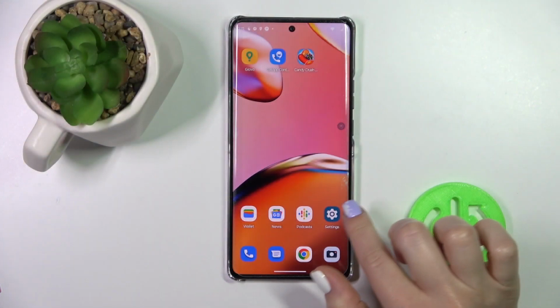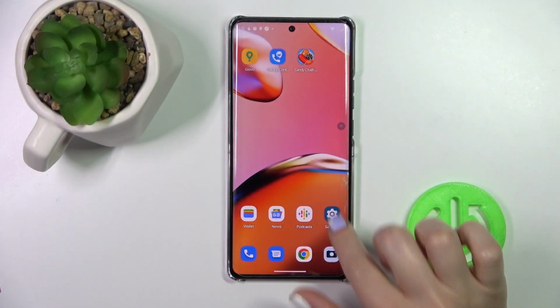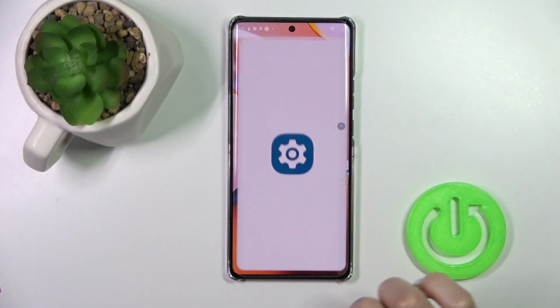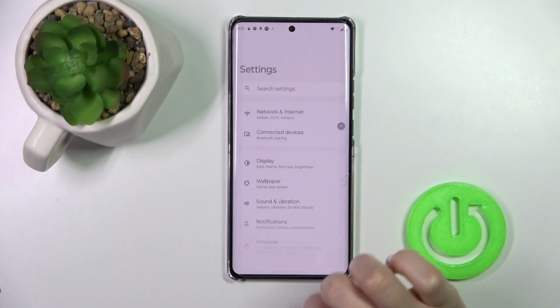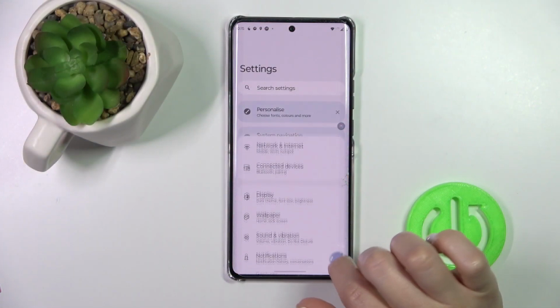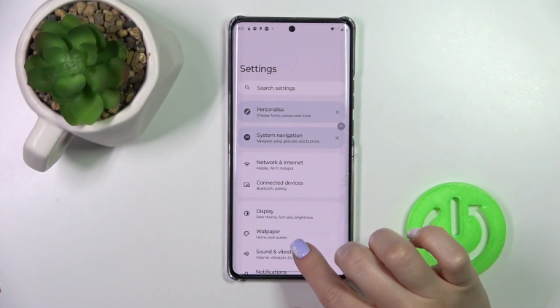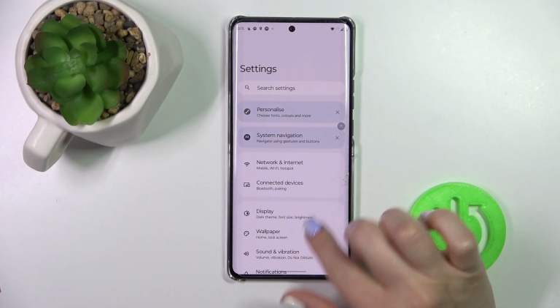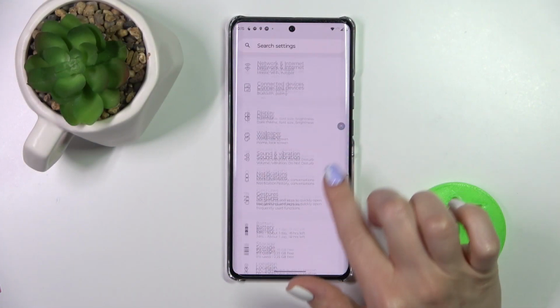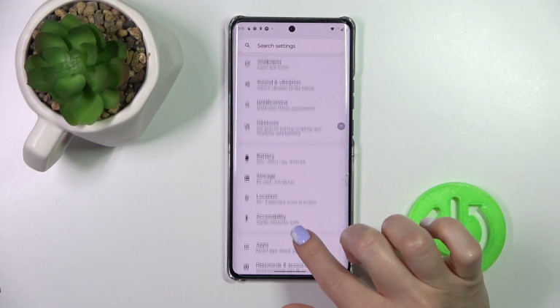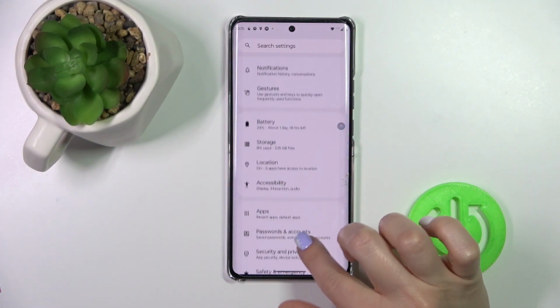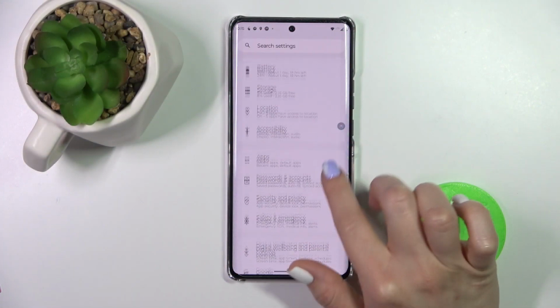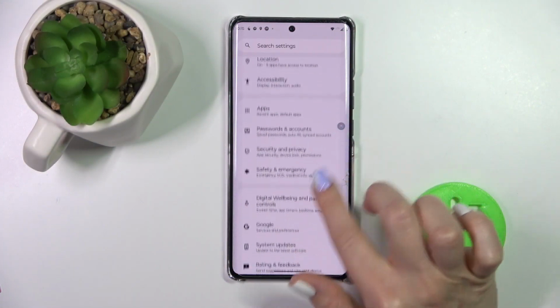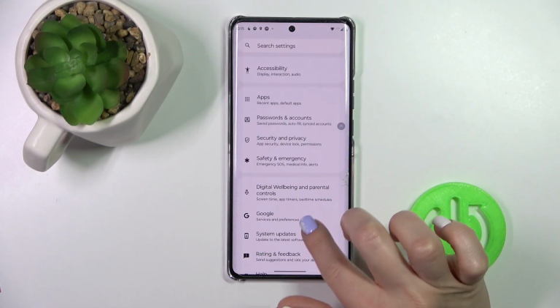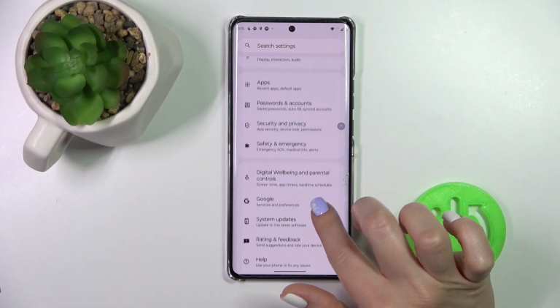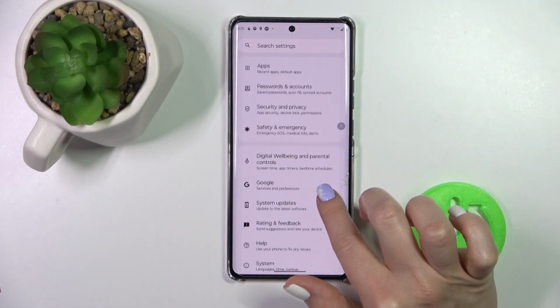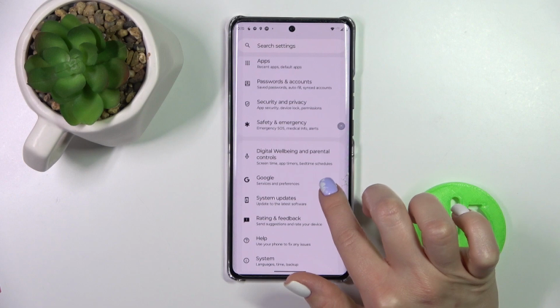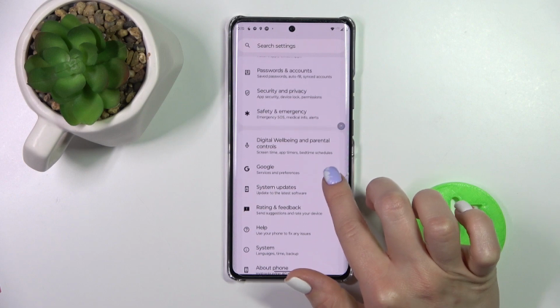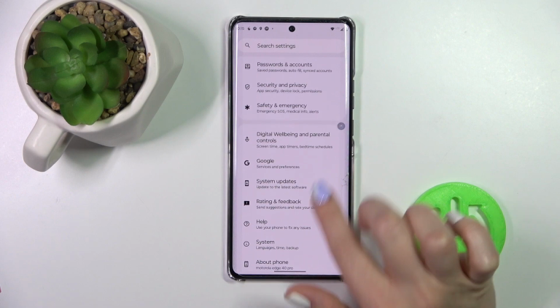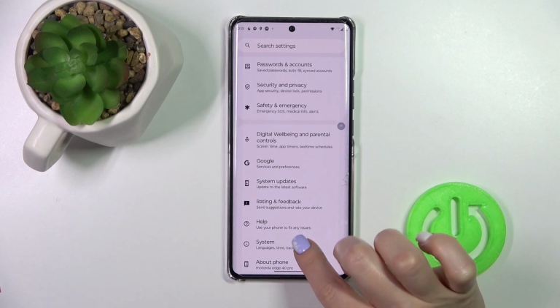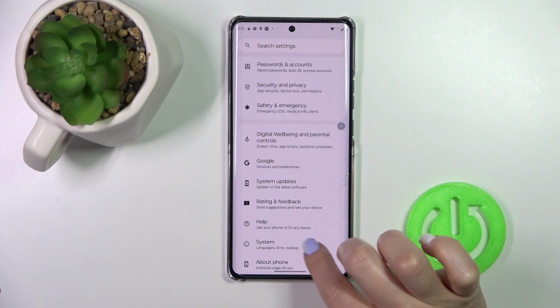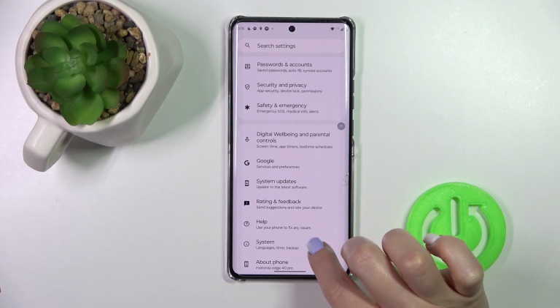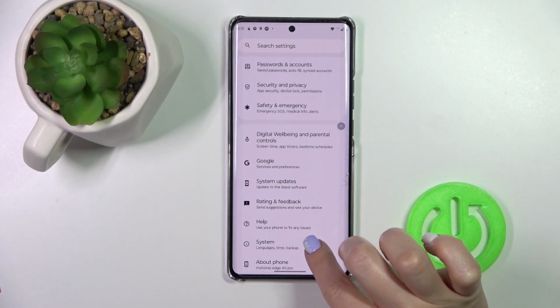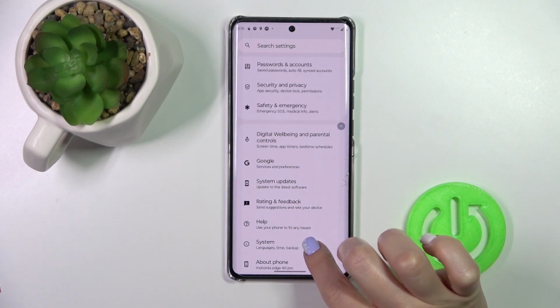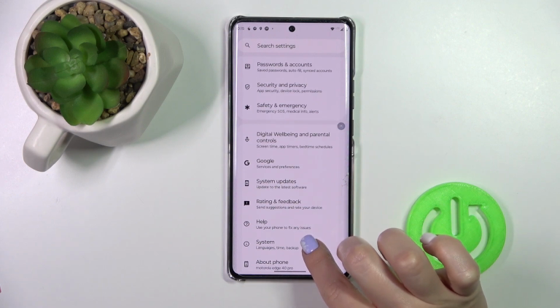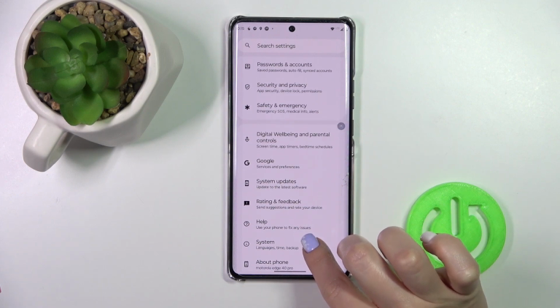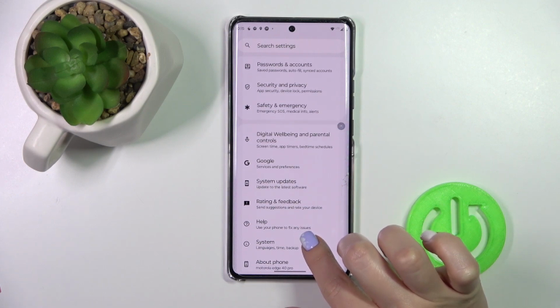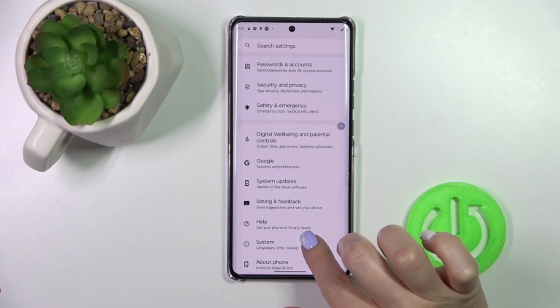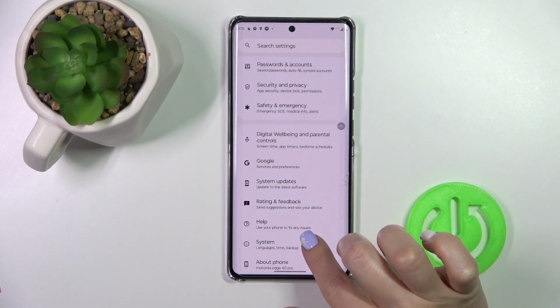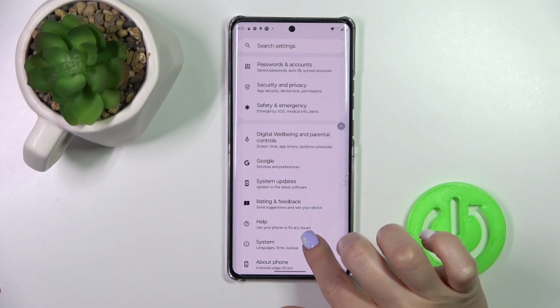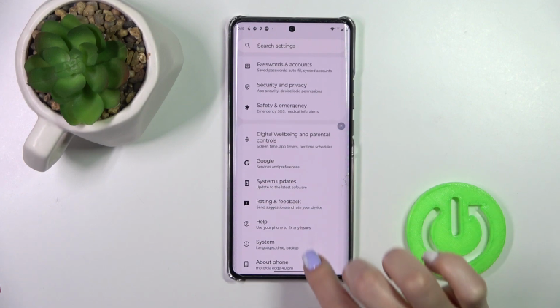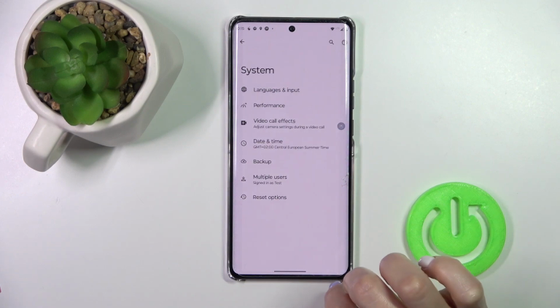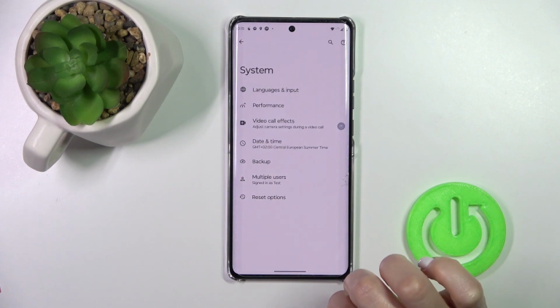First we should open the Settings application and then scroll down to the system section.